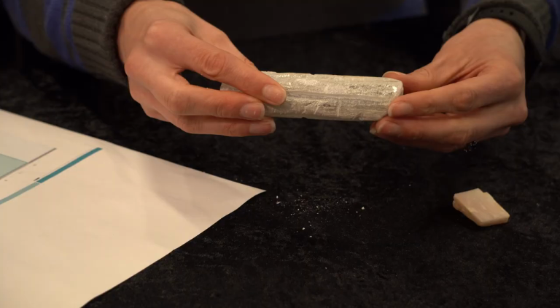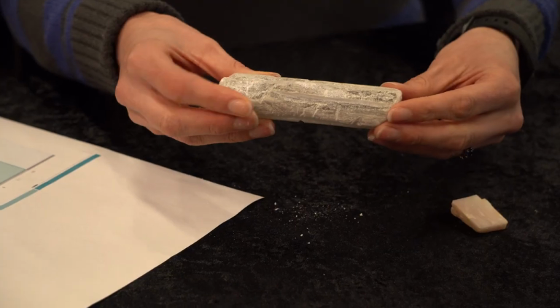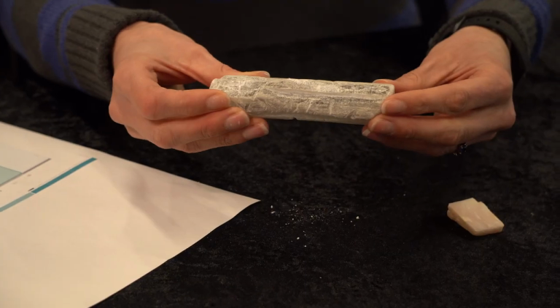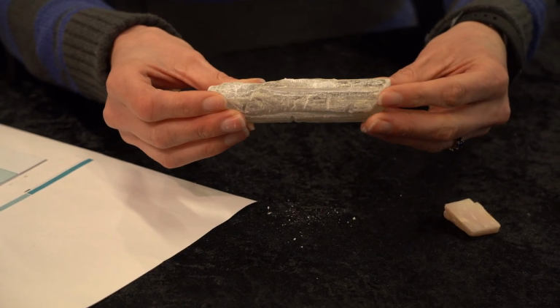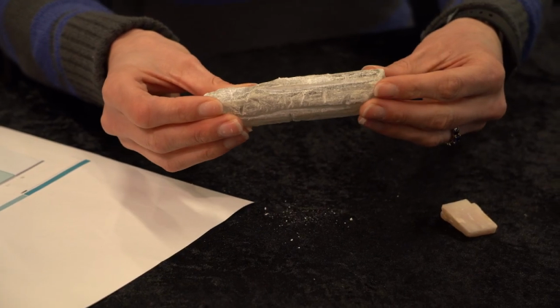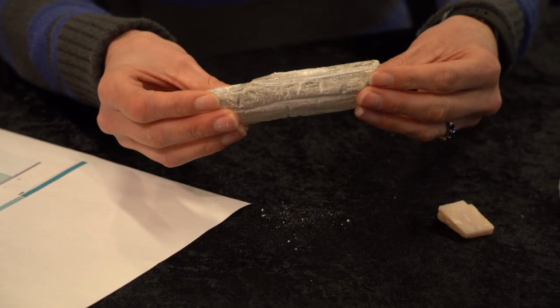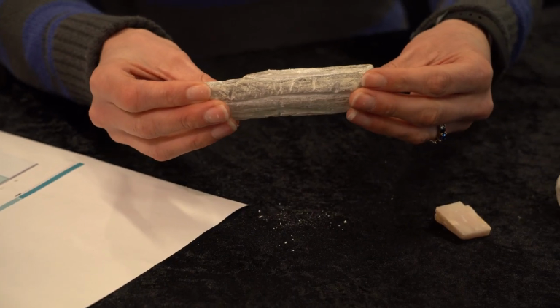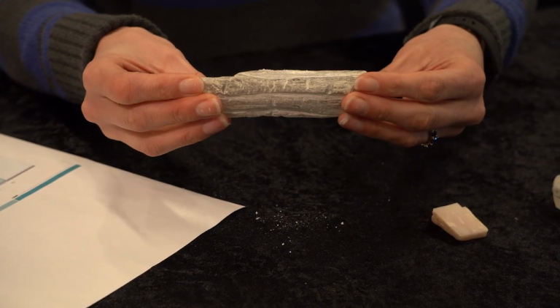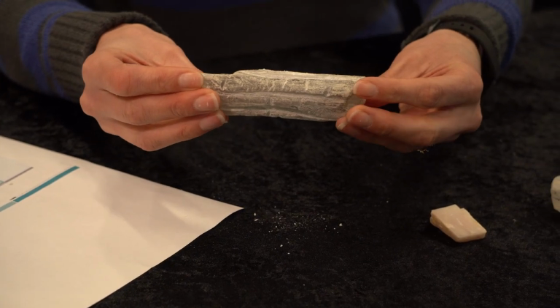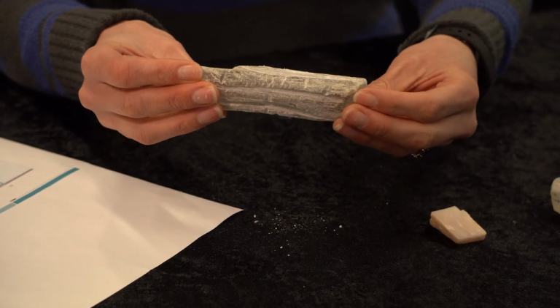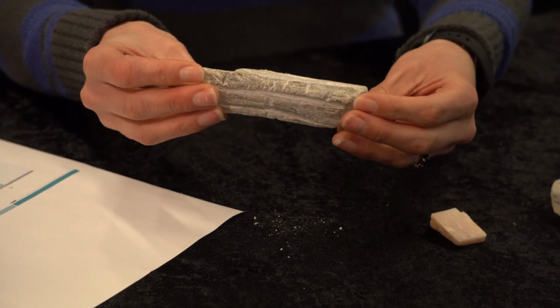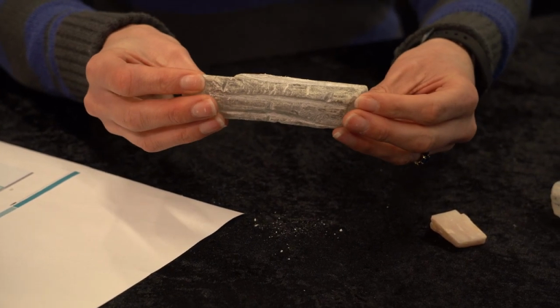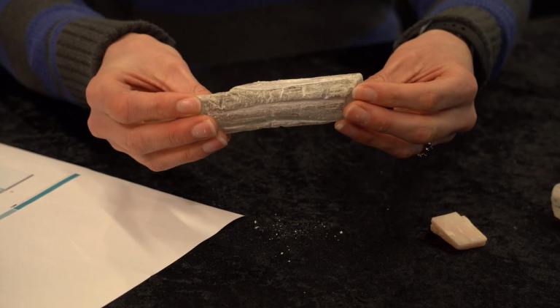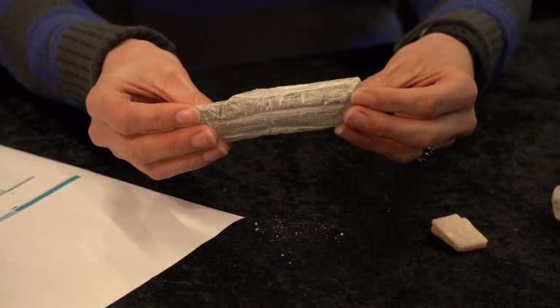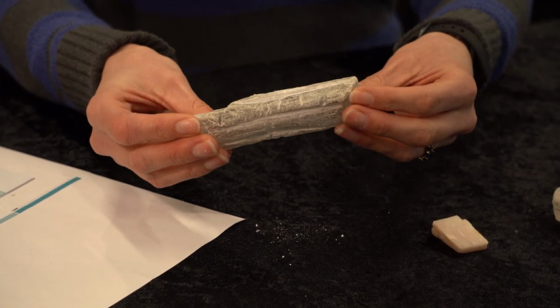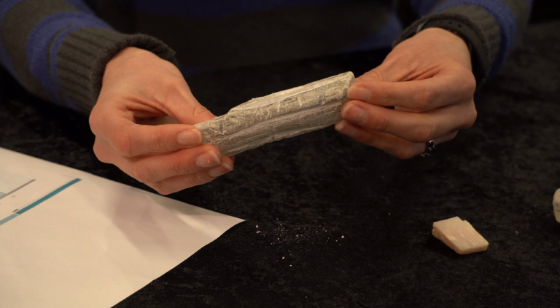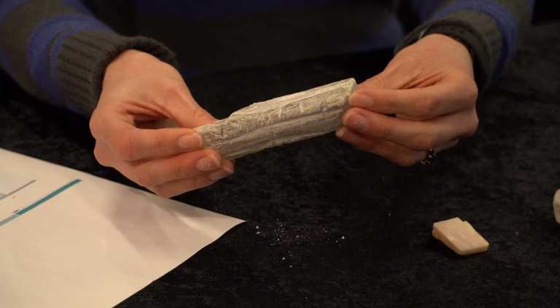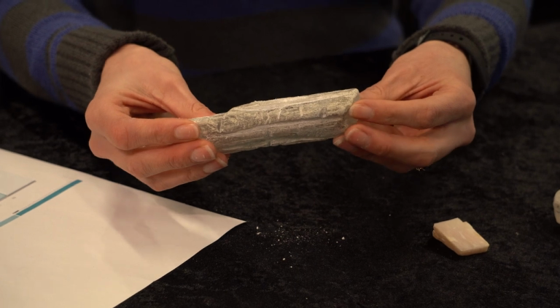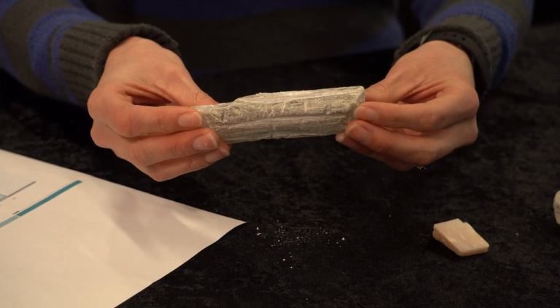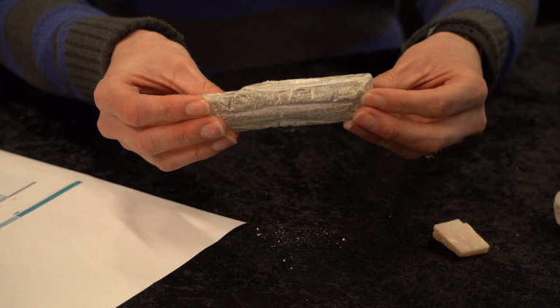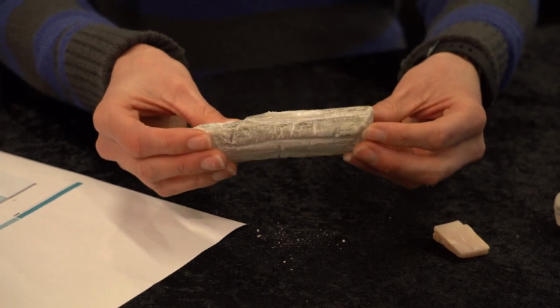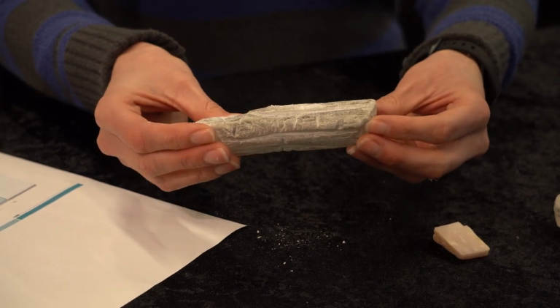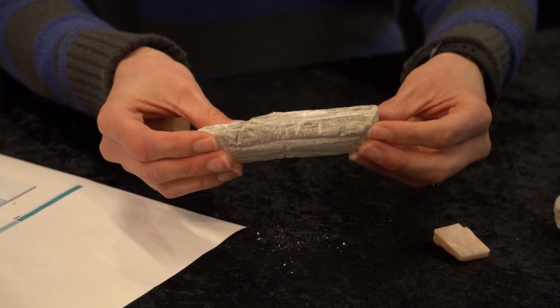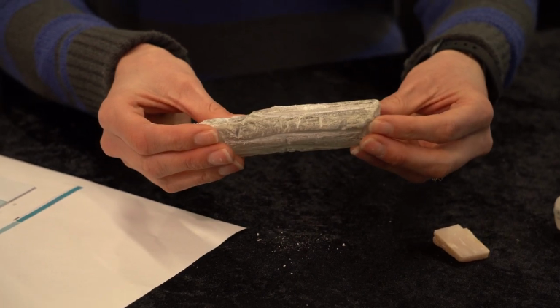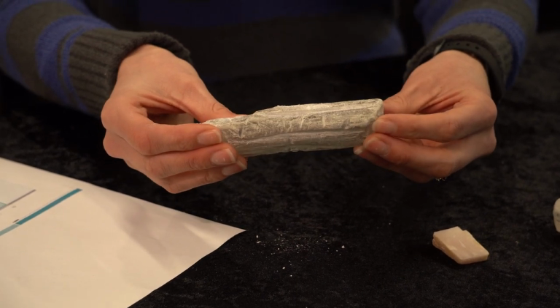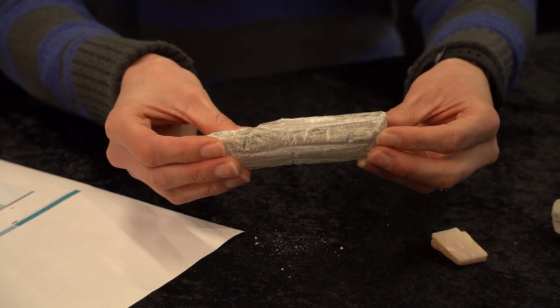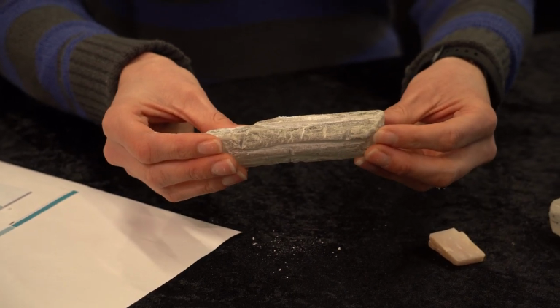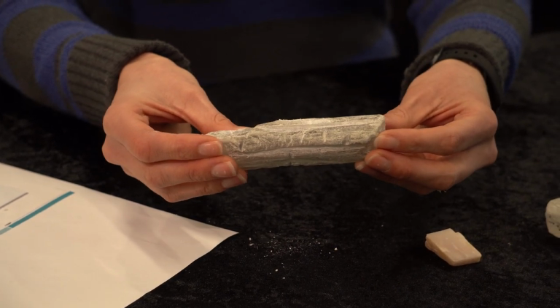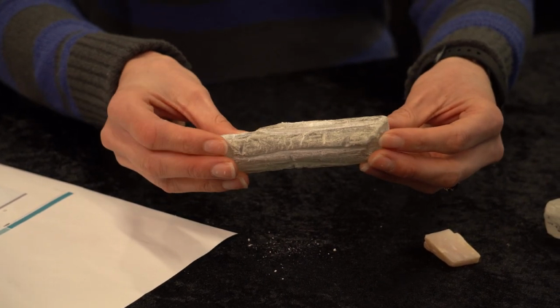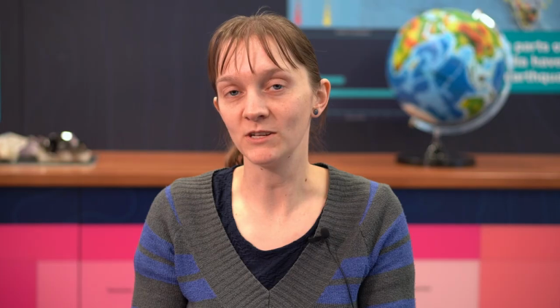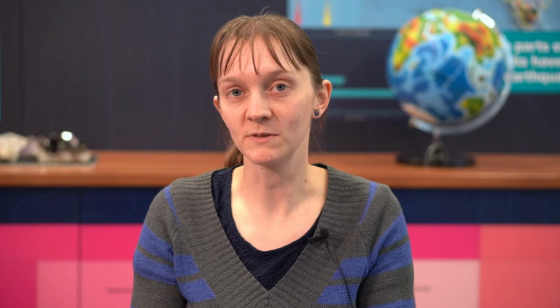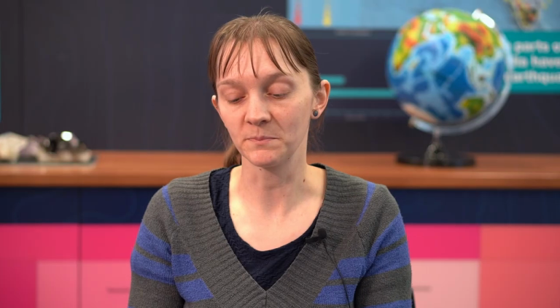I can then look at other characteristics, like the way the light reflects off it, and I can suggest that this mineral might be gypsum.